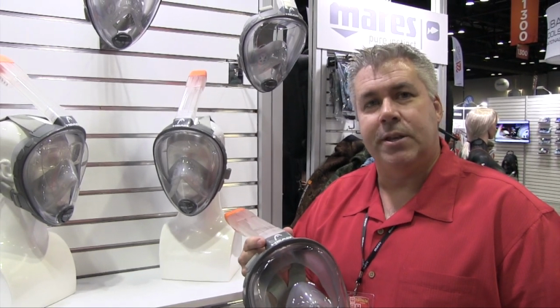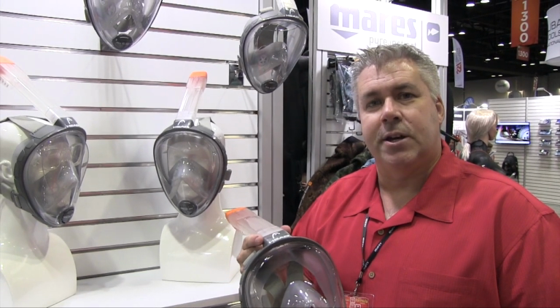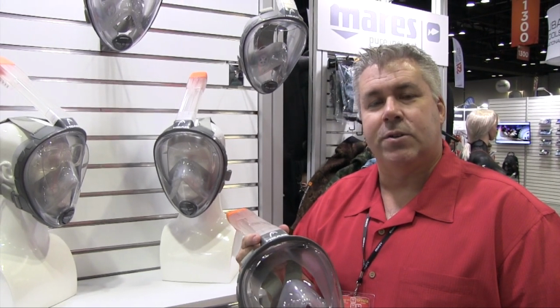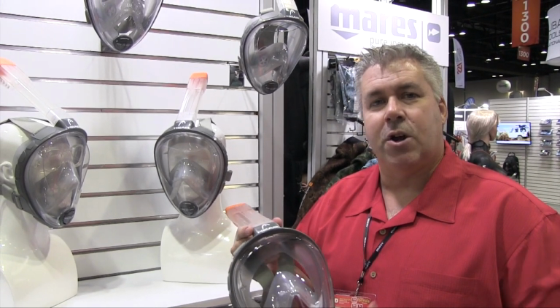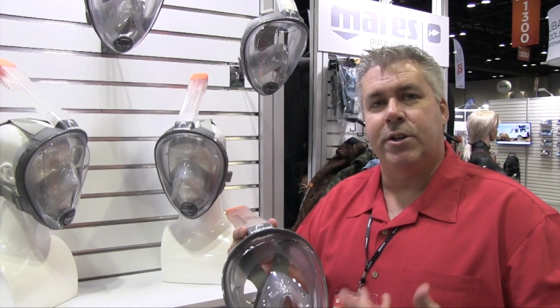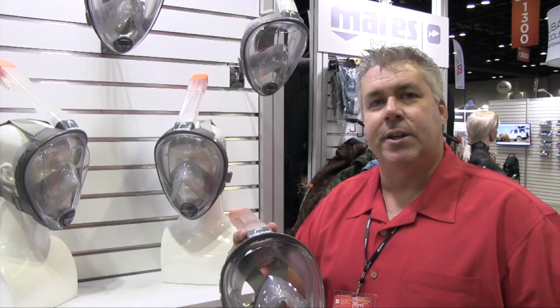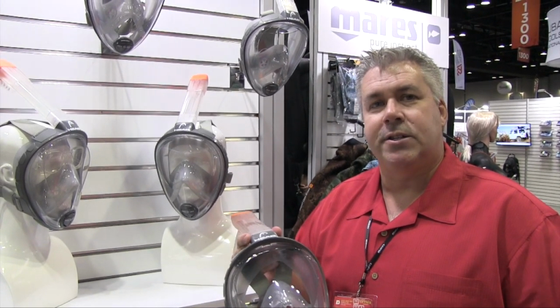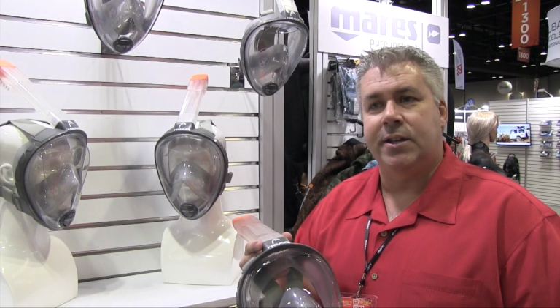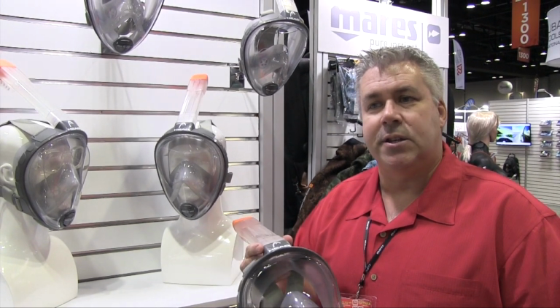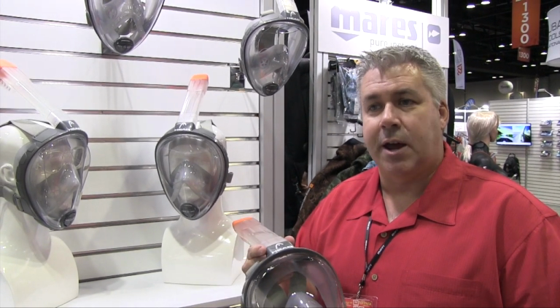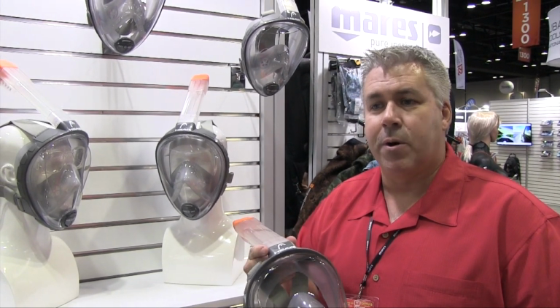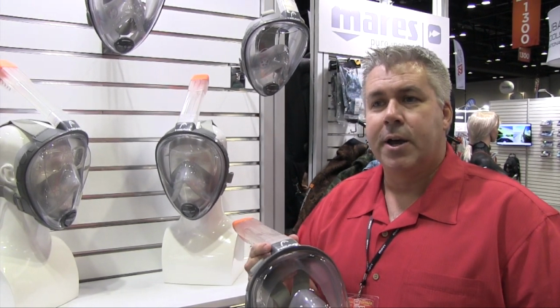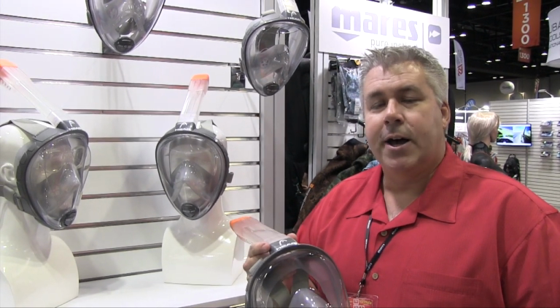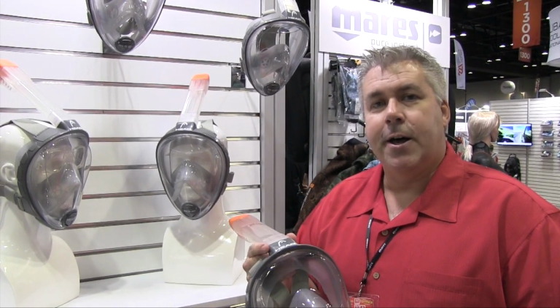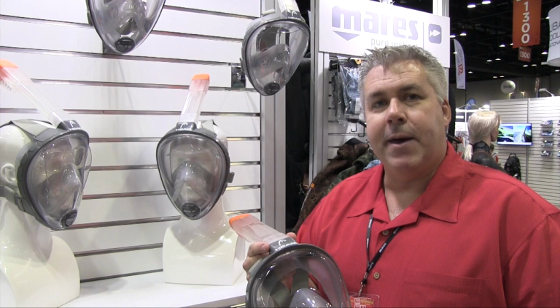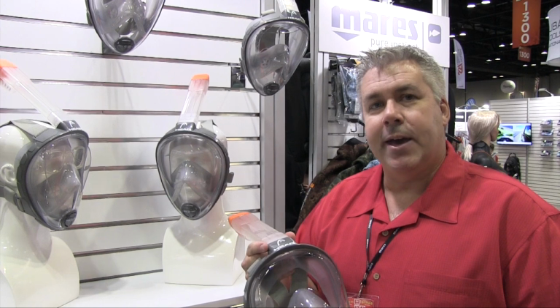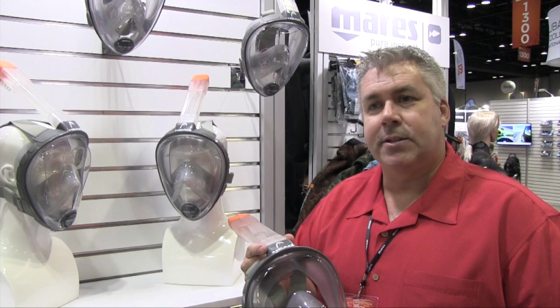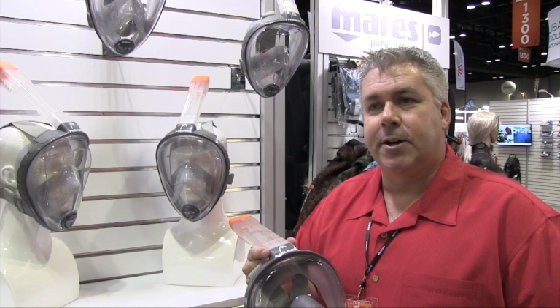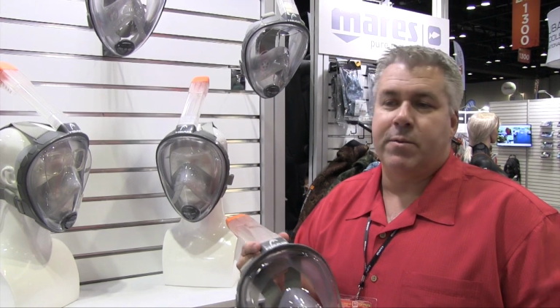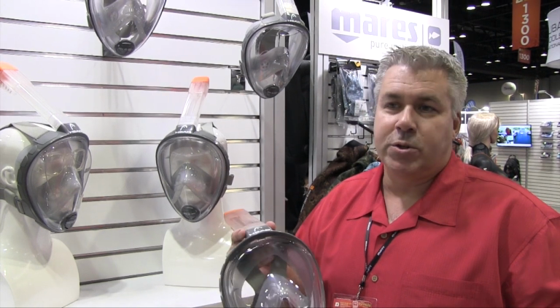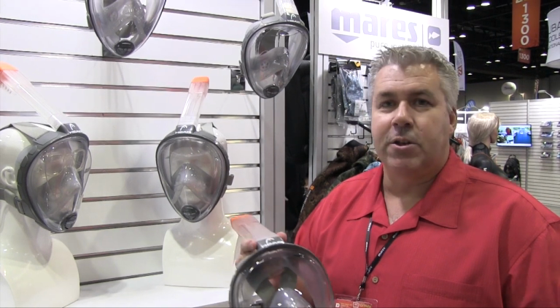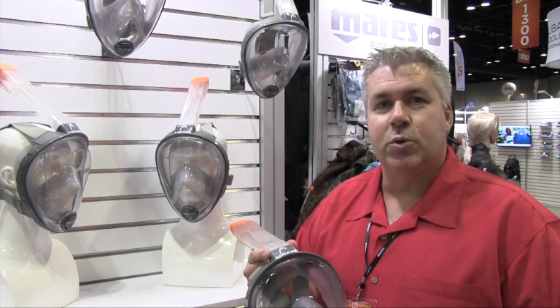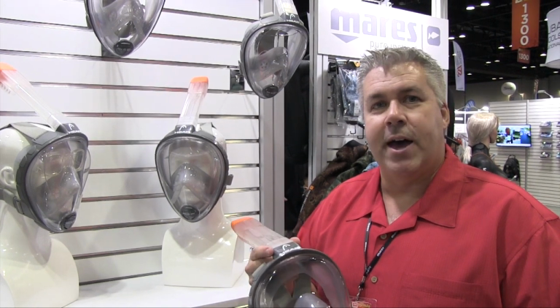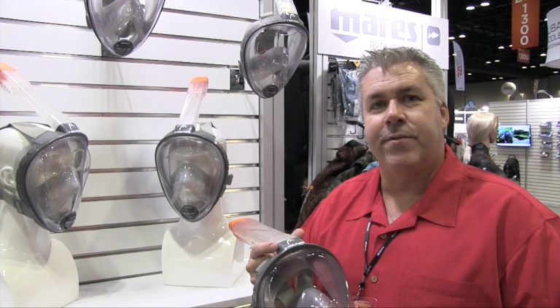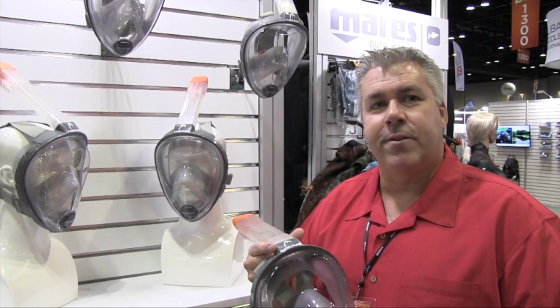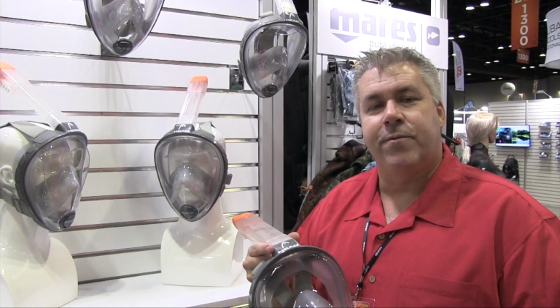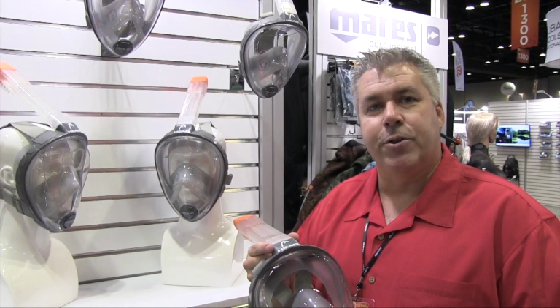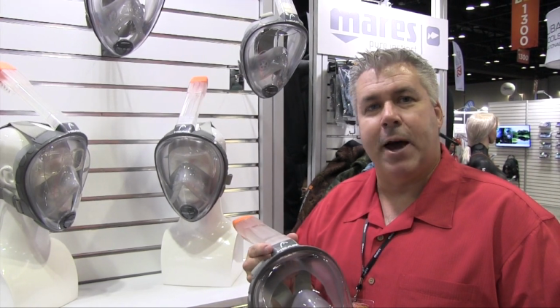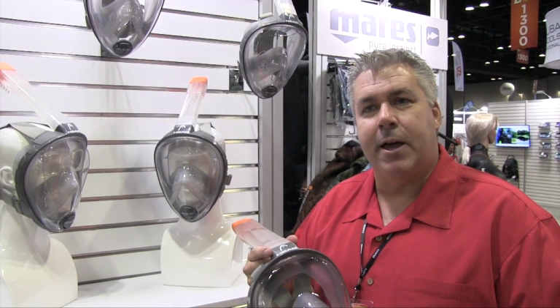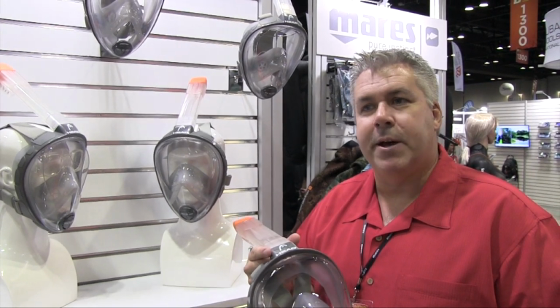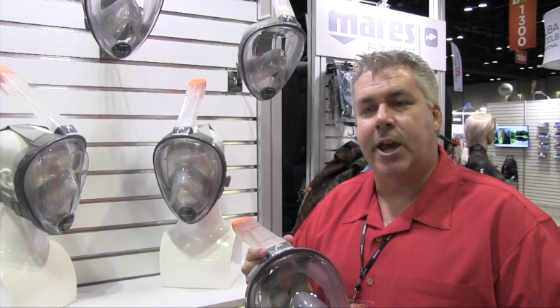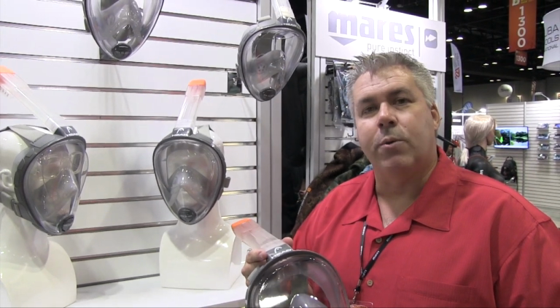We'll start distributing these and start reaching the United States in December, and most dealers will have filled their pipeline by January.